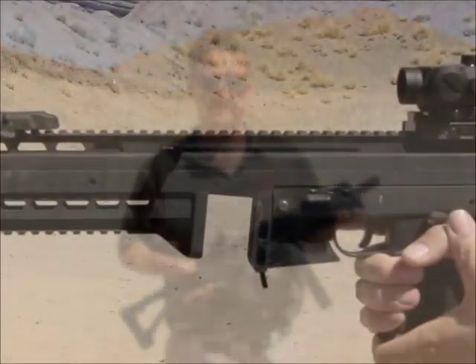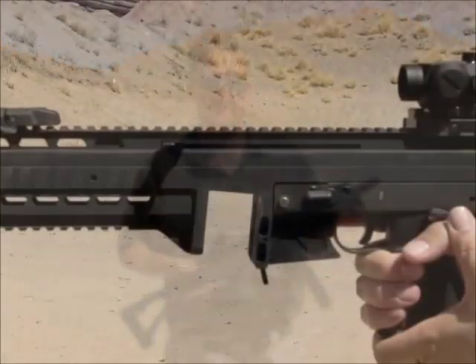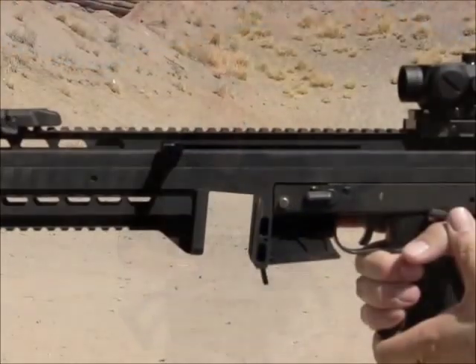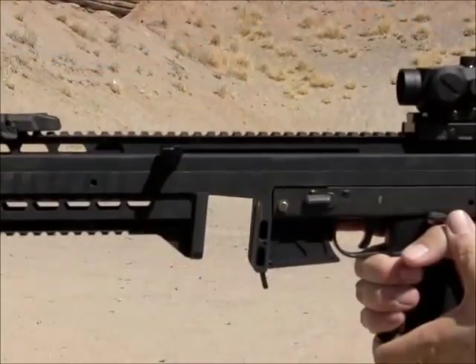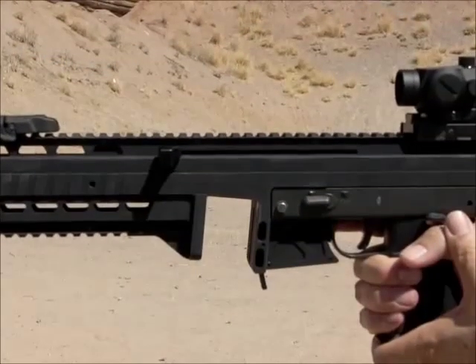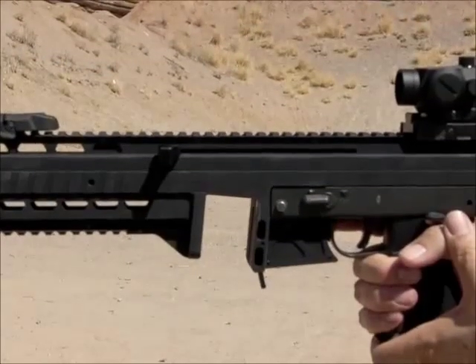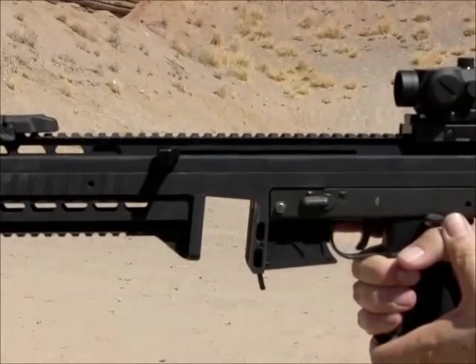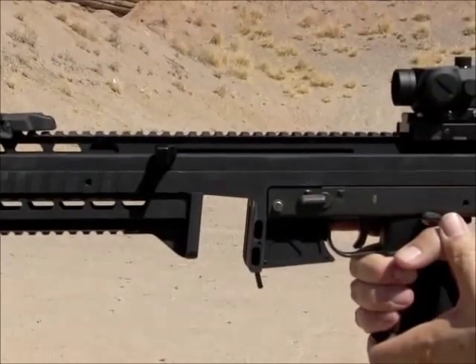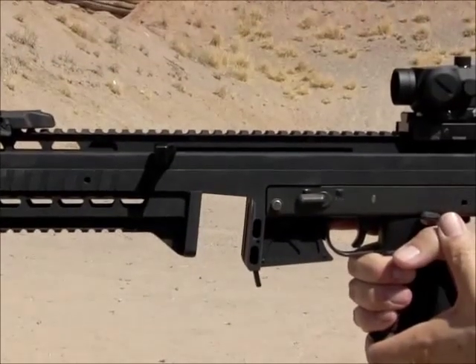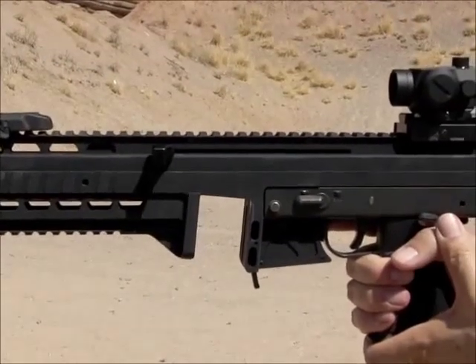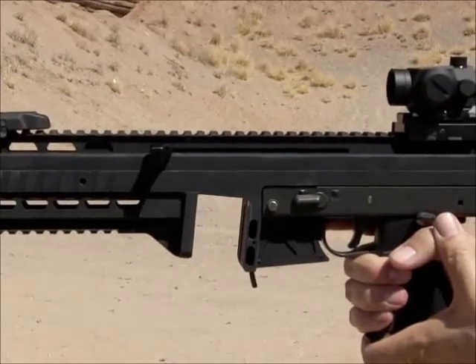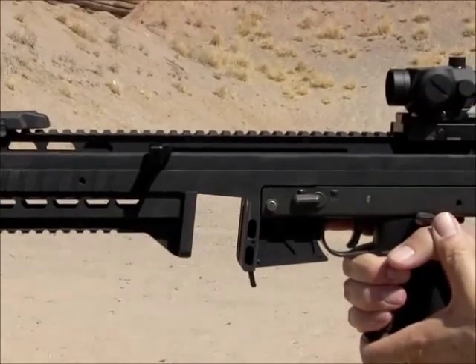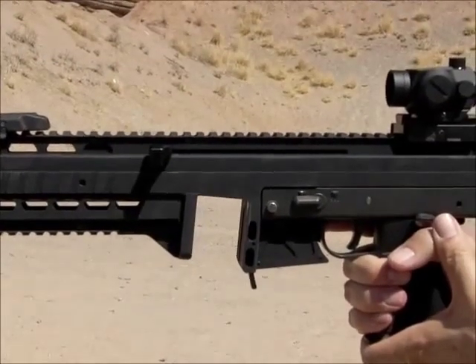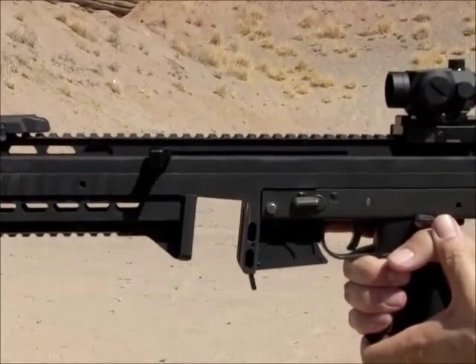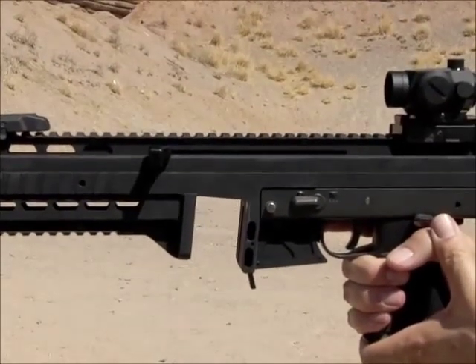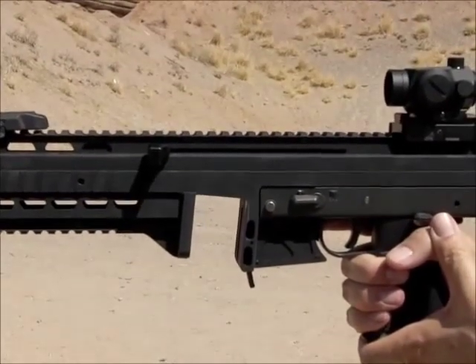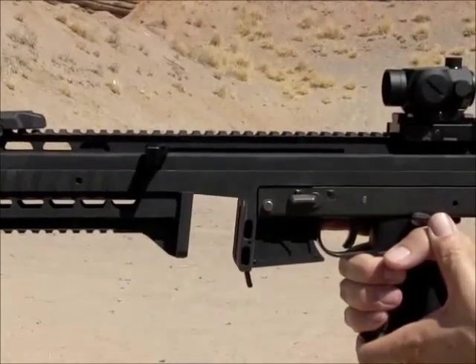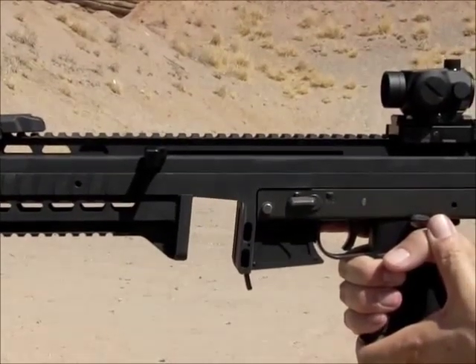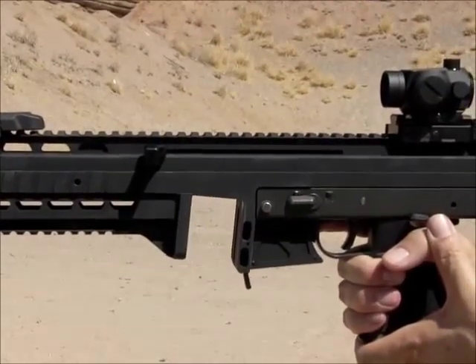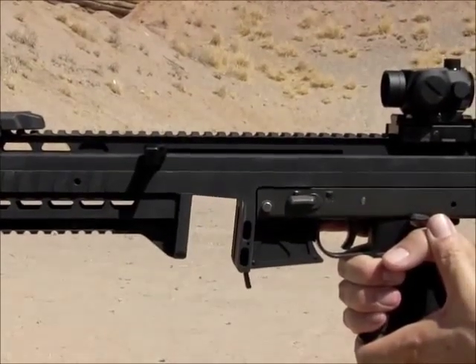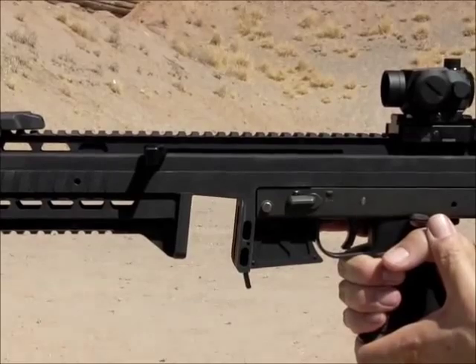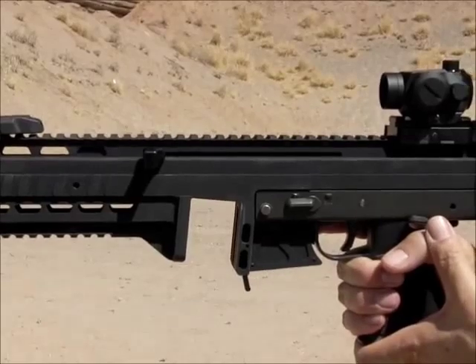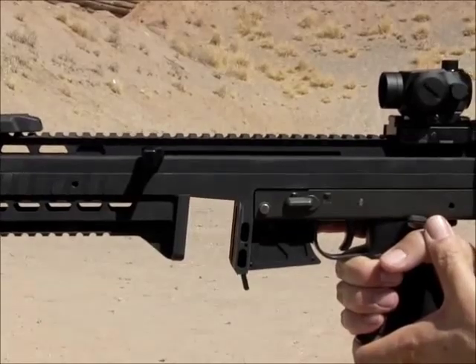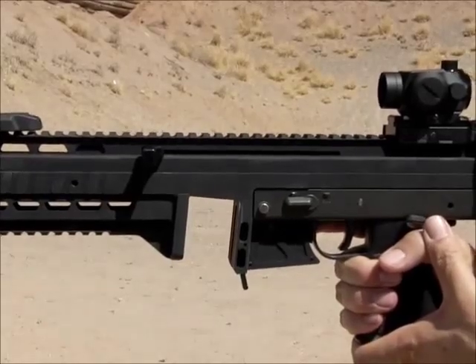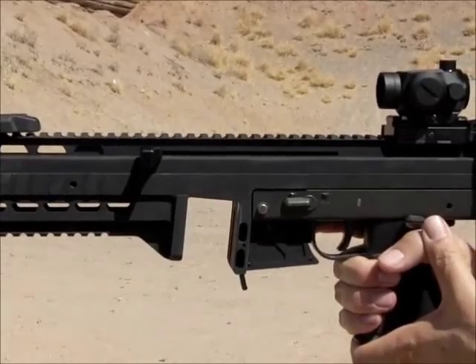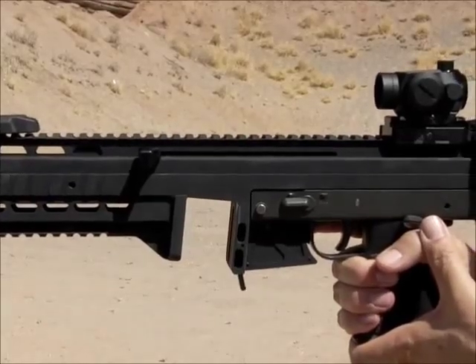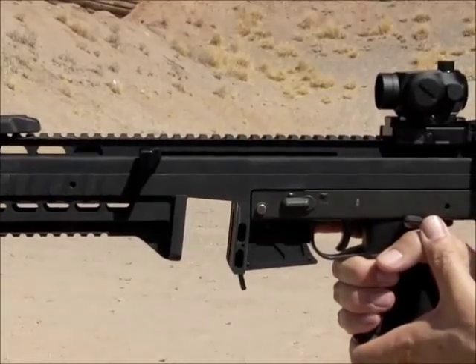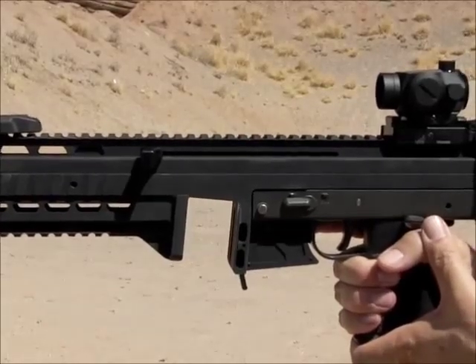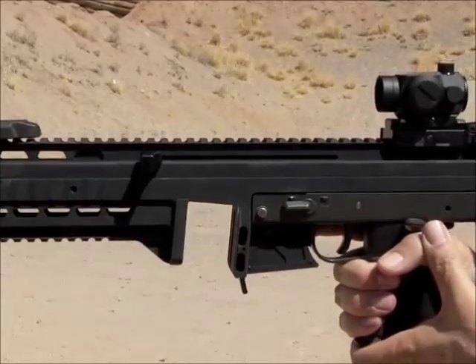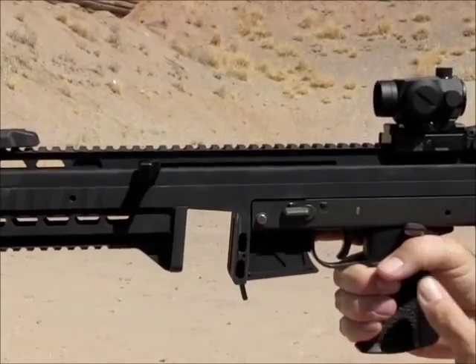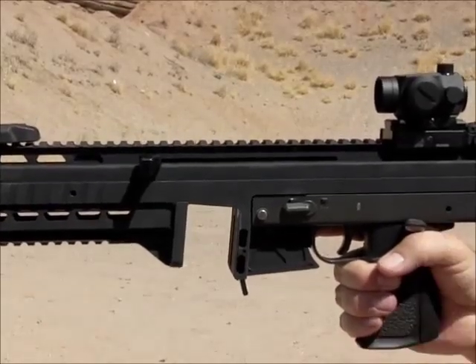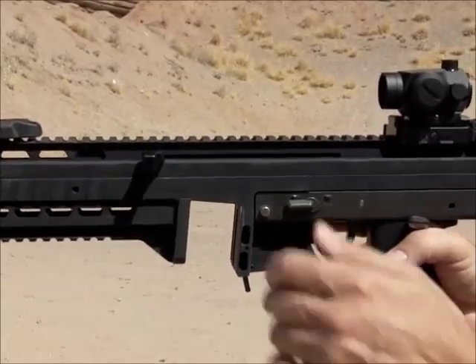The Max 31 Mark II features a side-cocking, non-reciprocating charging handle with spring return.